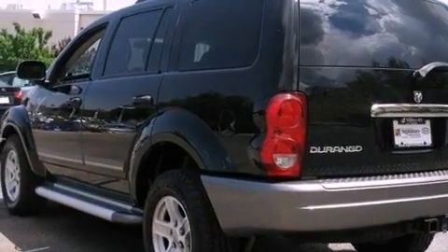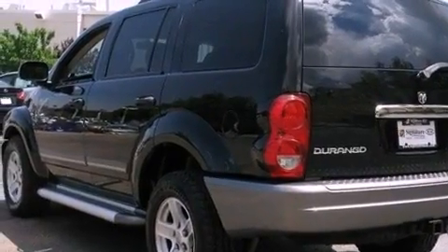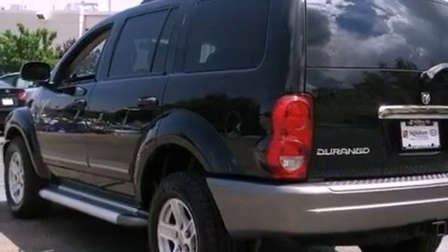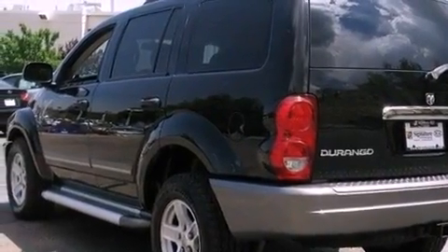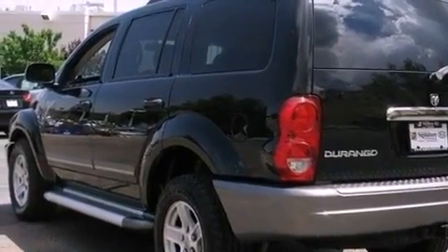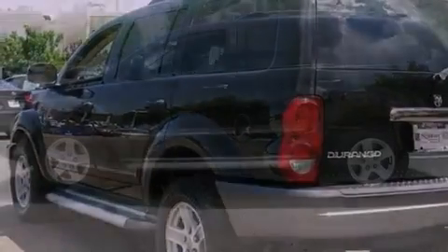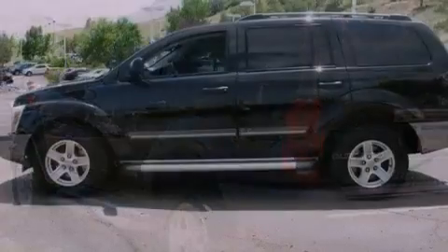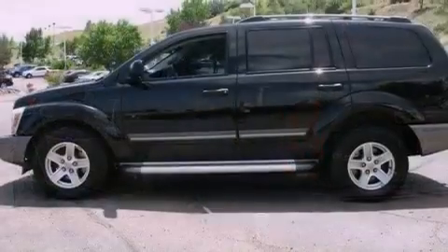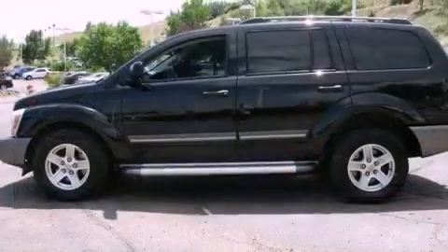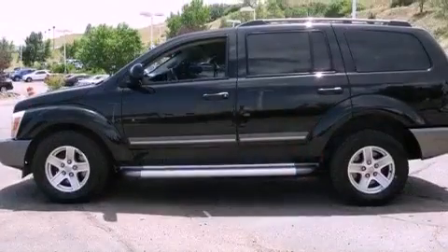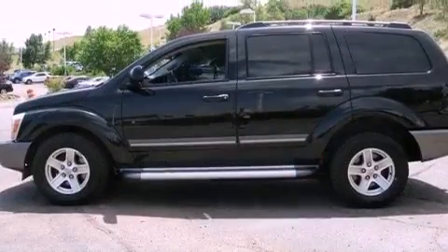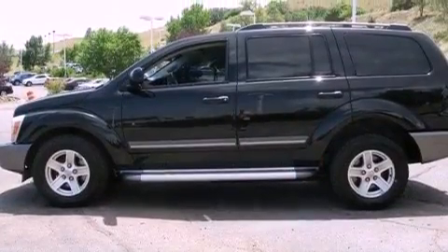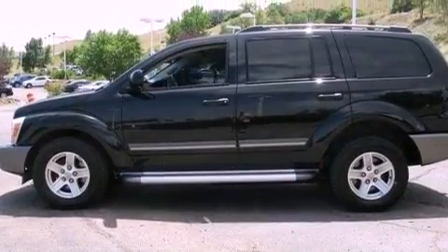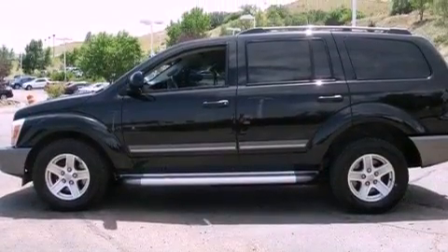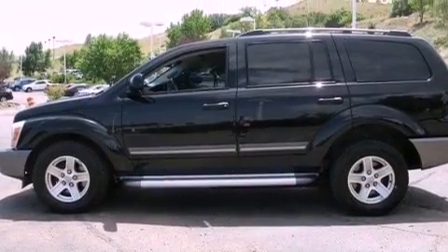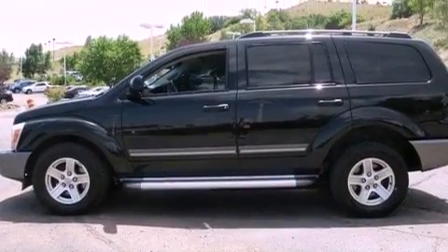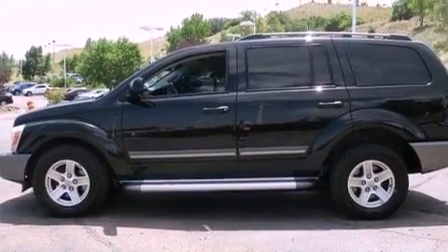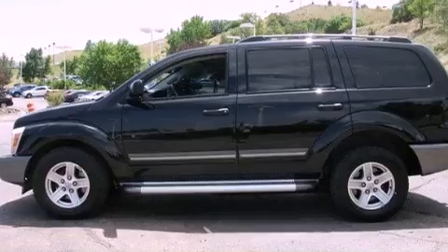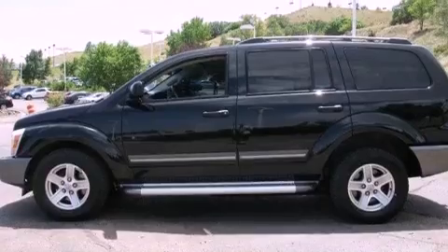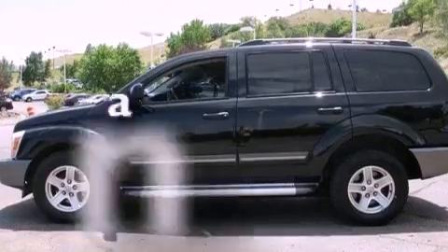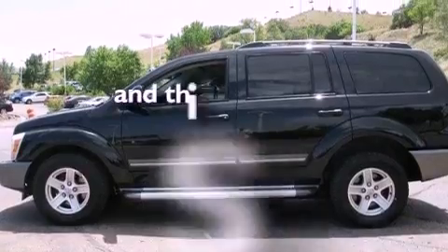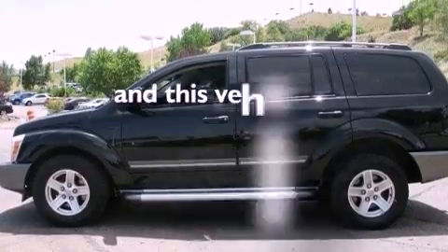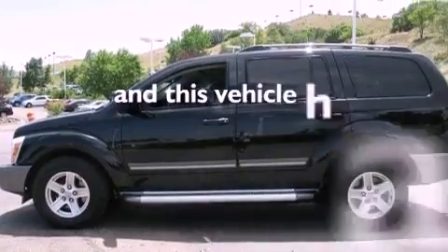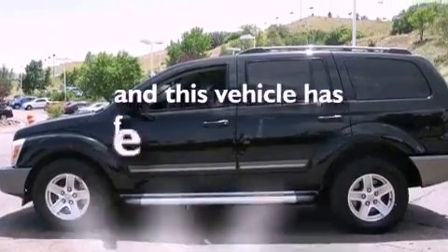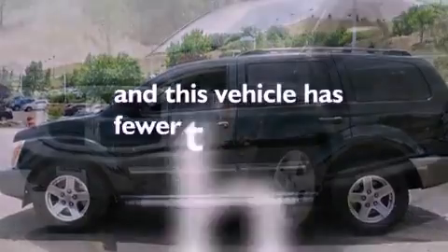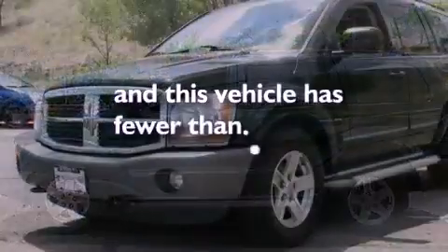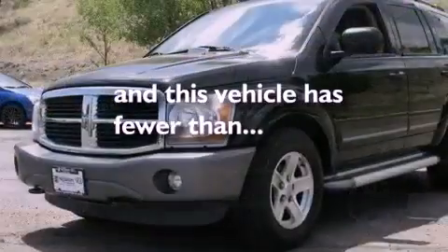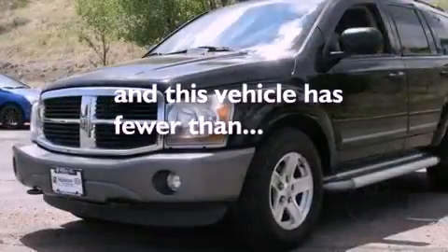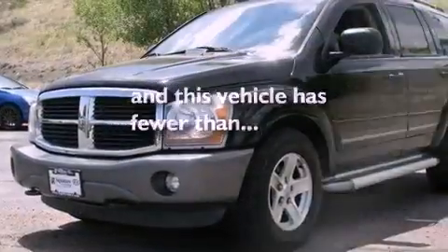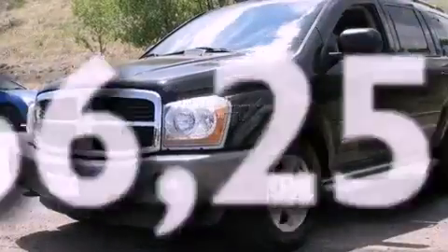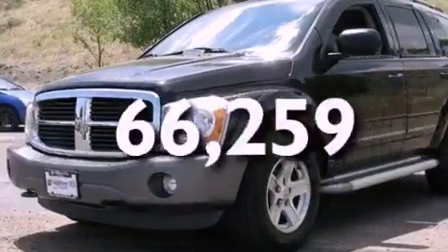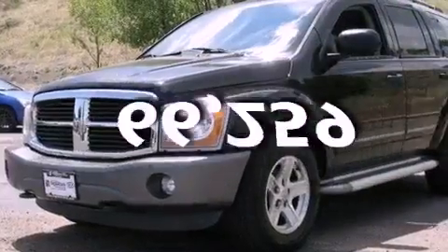Roof rails, an anti-lock braking system, air conditioning. And this vehicle has fewer than 67,000 miles on the odometer.